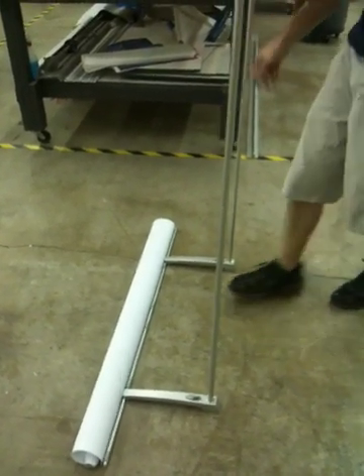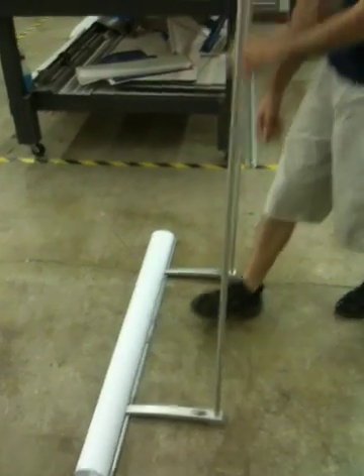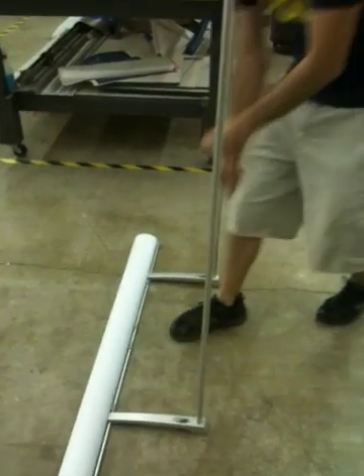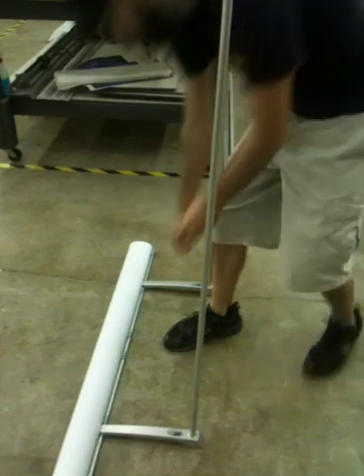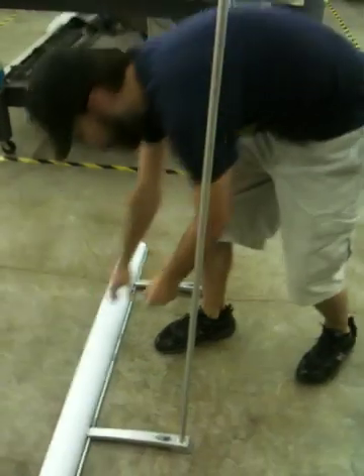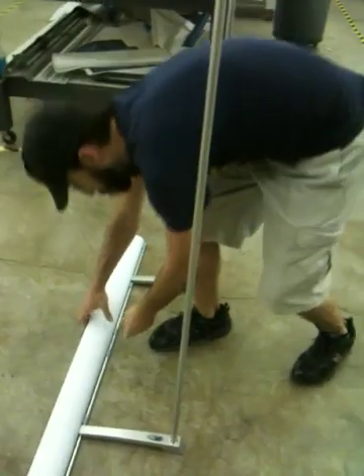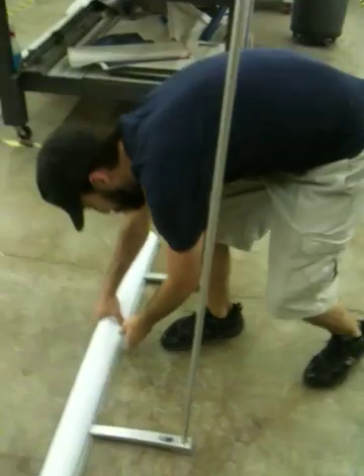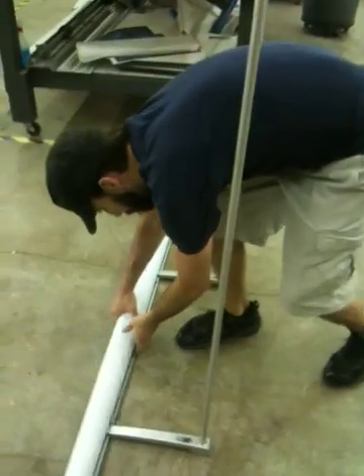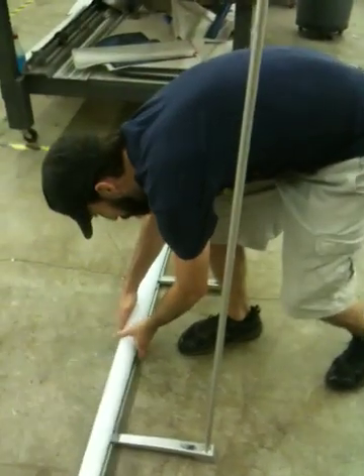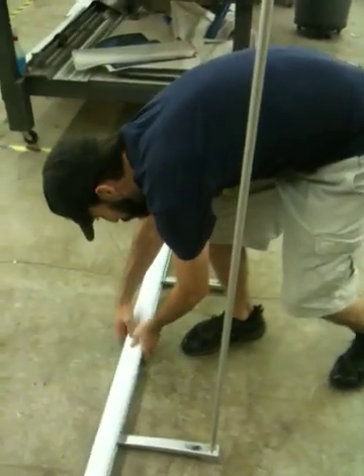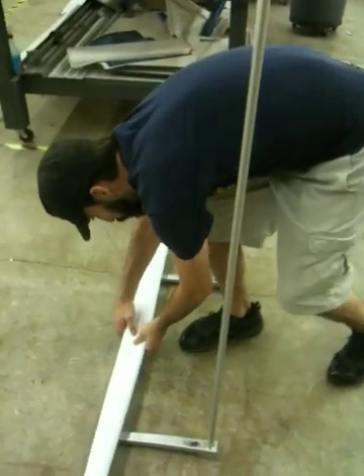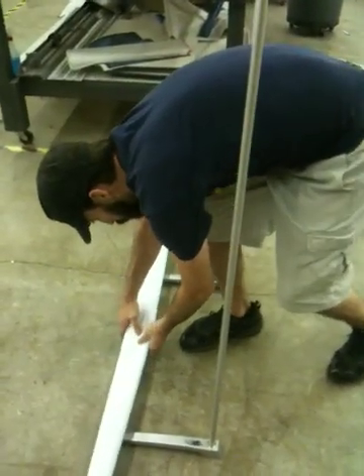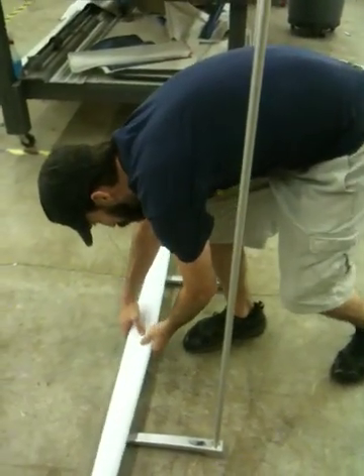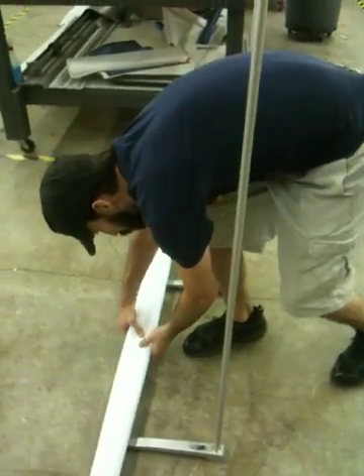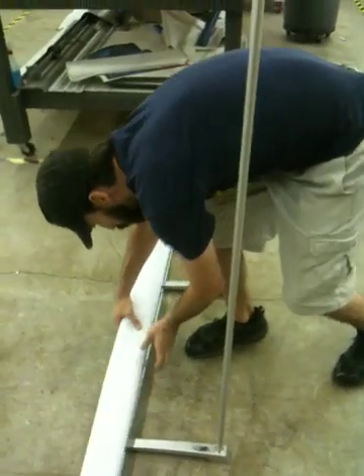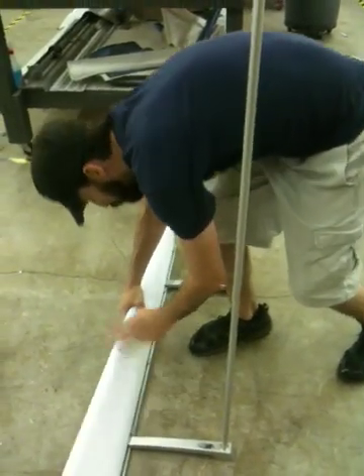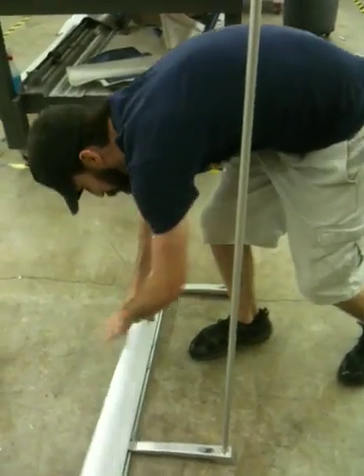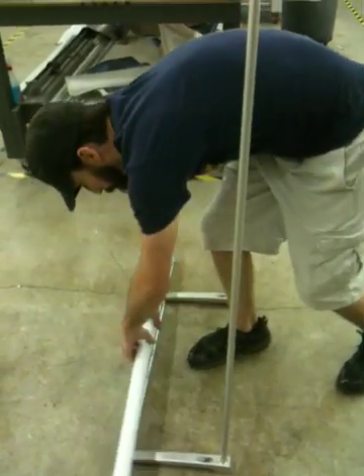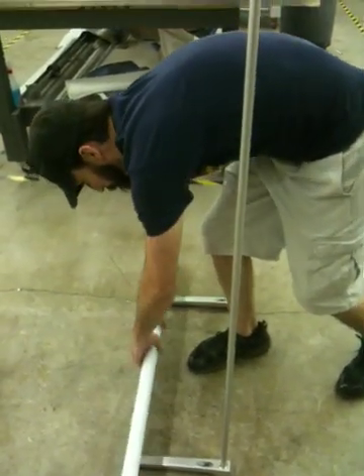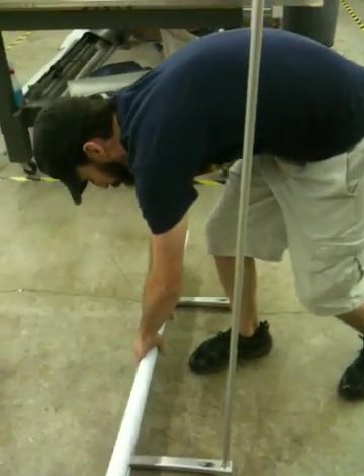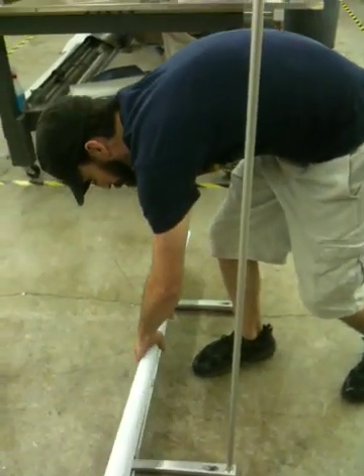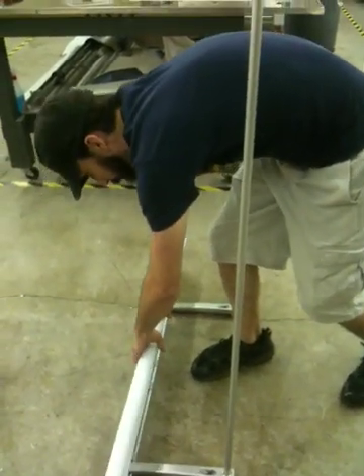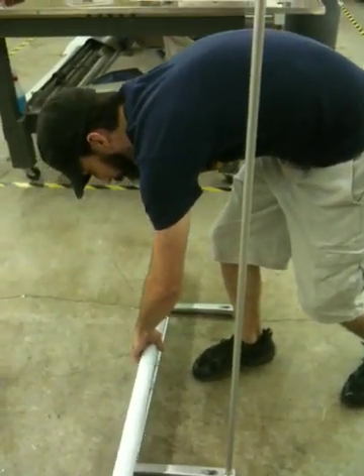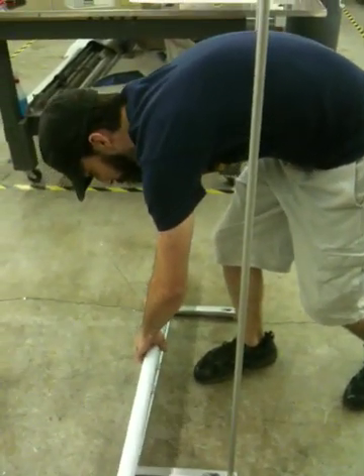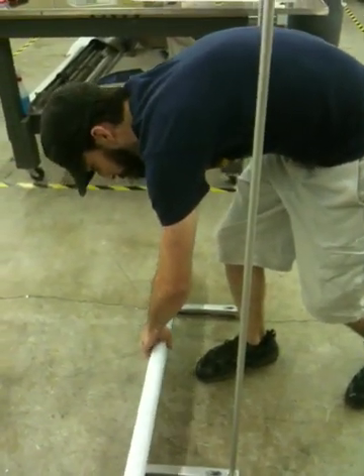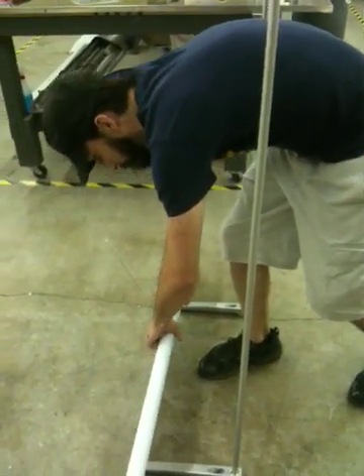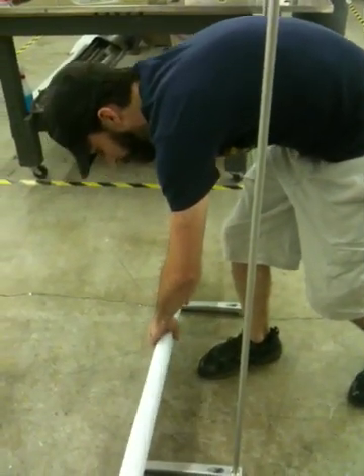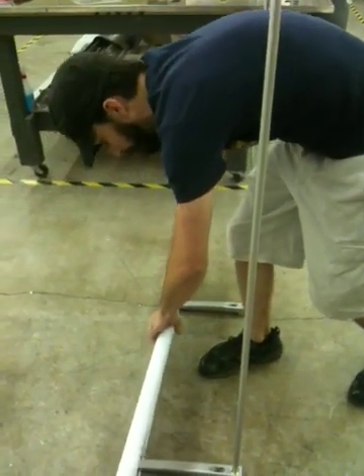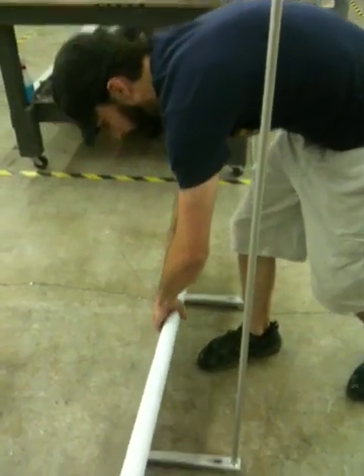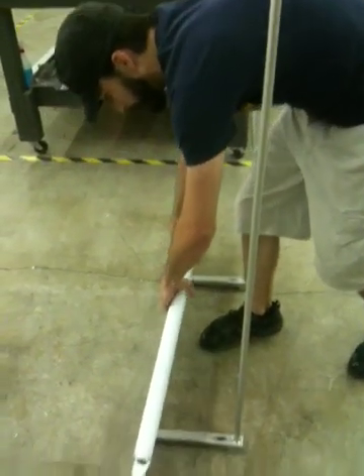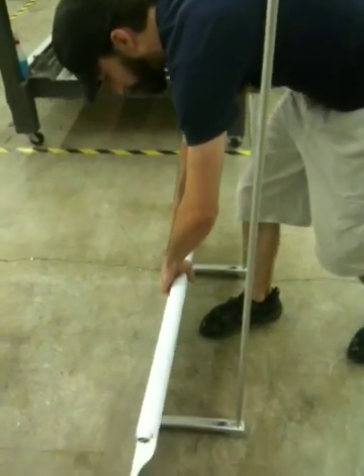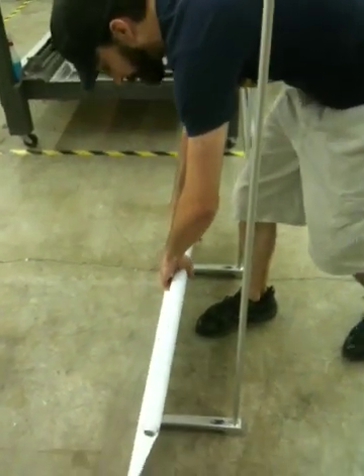This also comes with an instruction sheet, but this video might help you as well. So you unroll this.